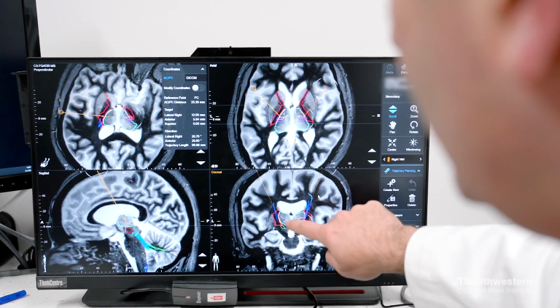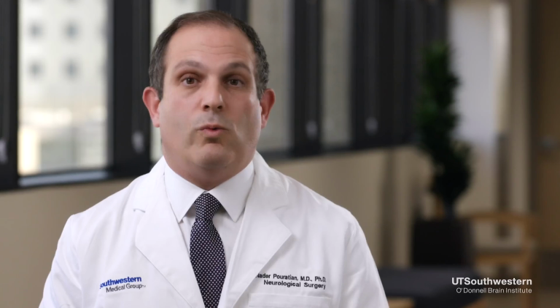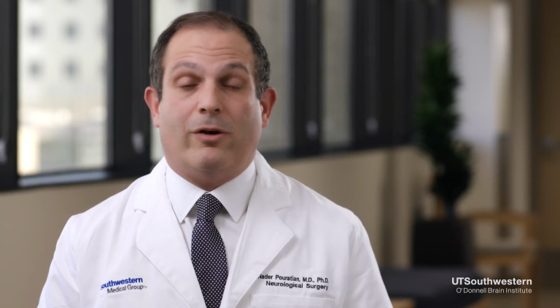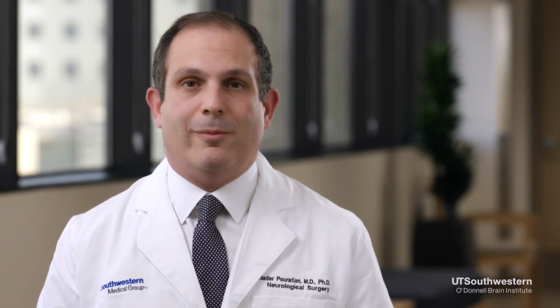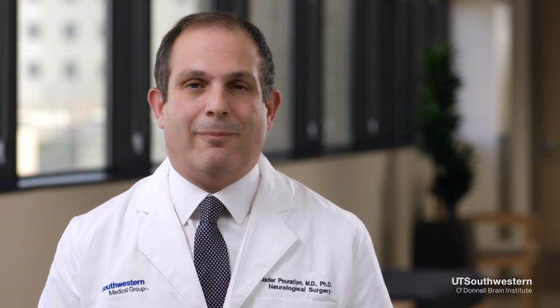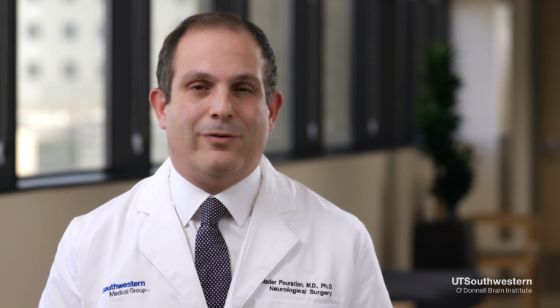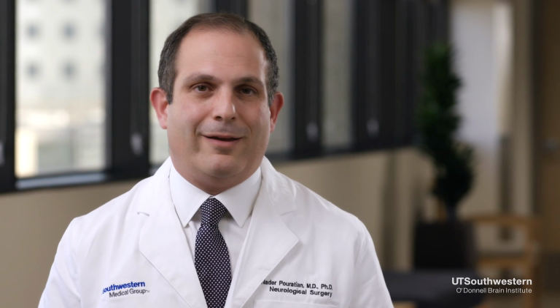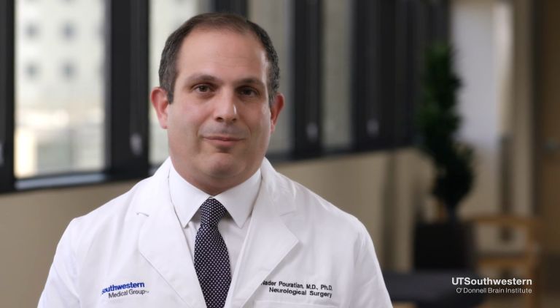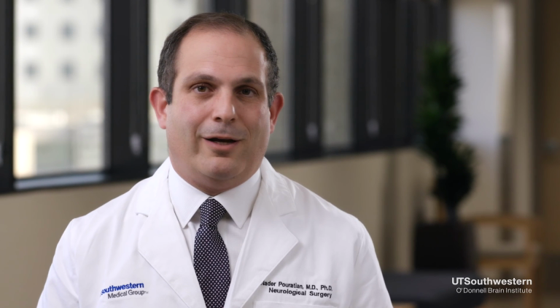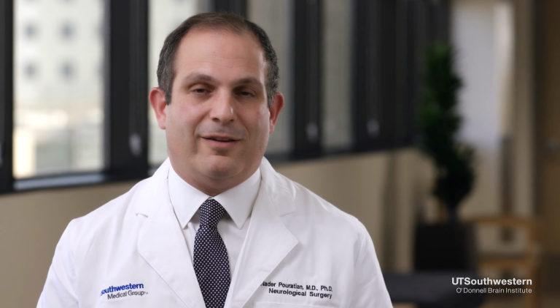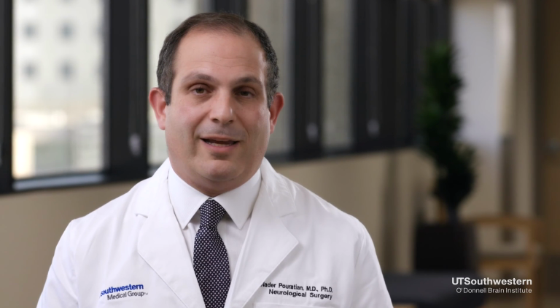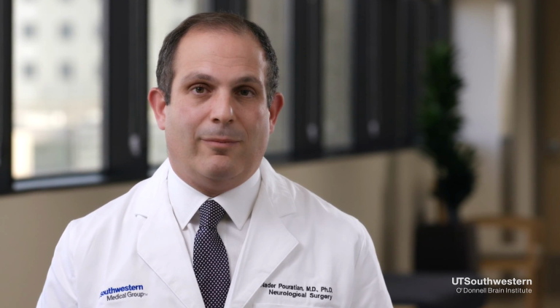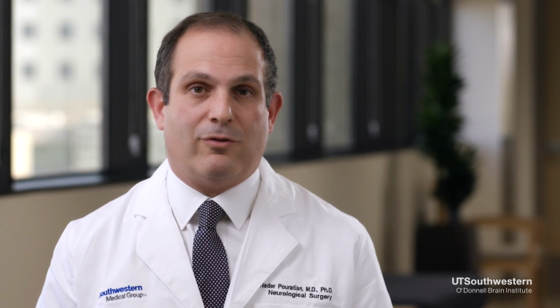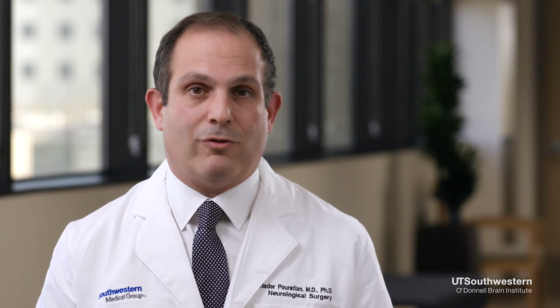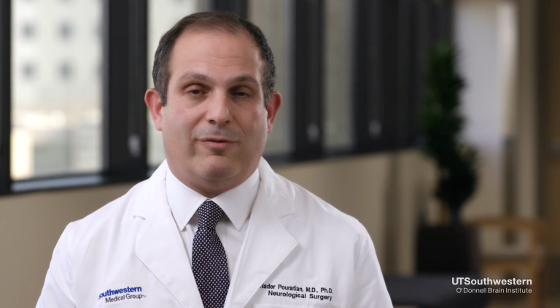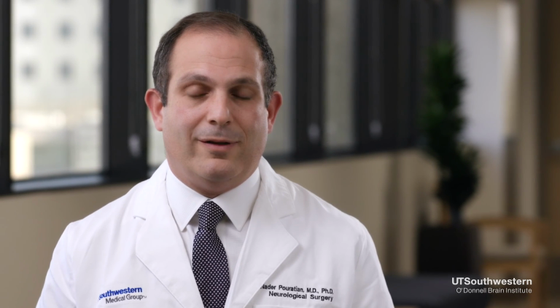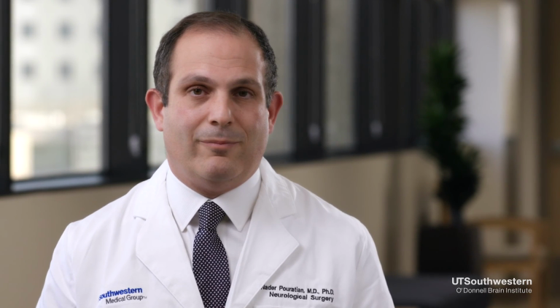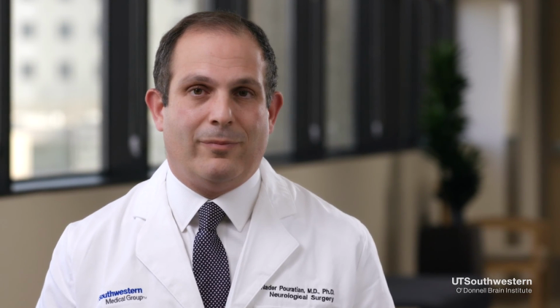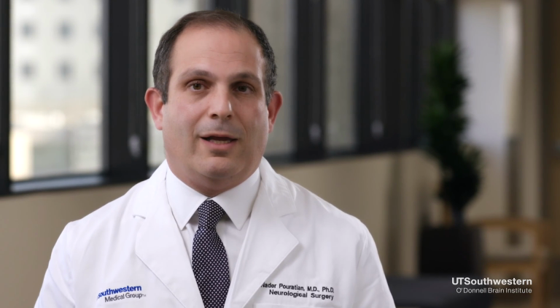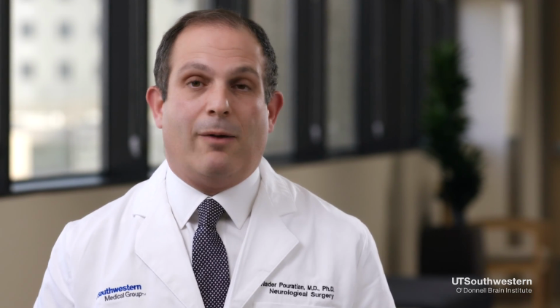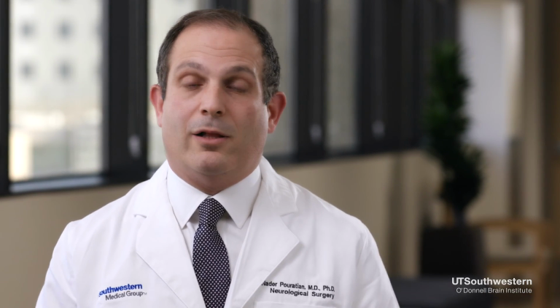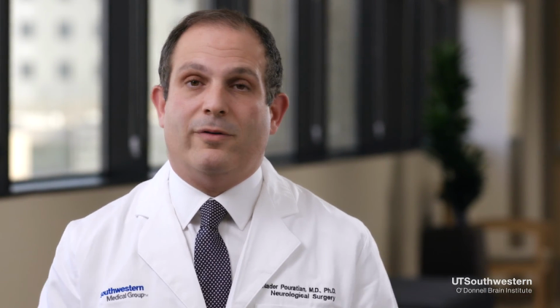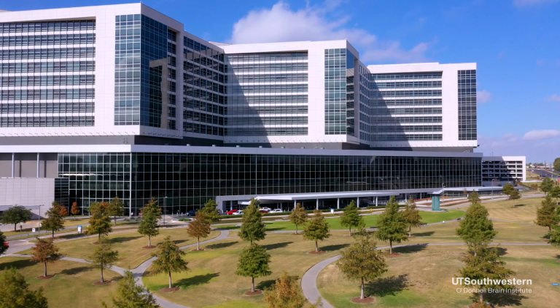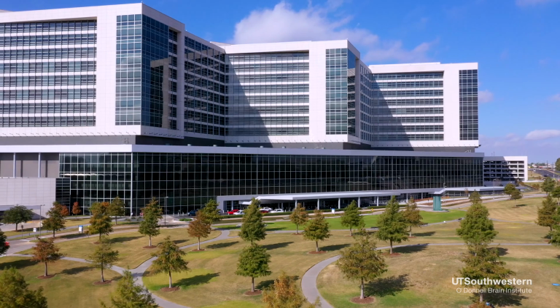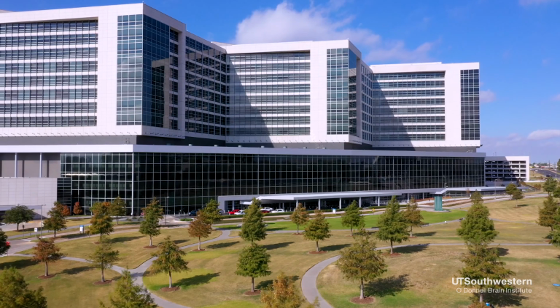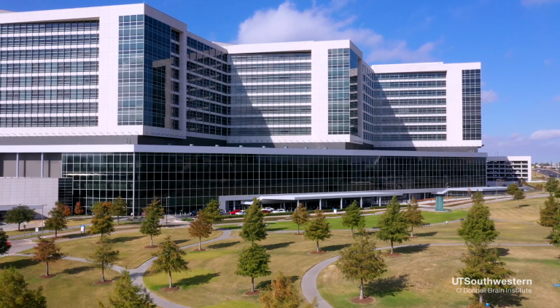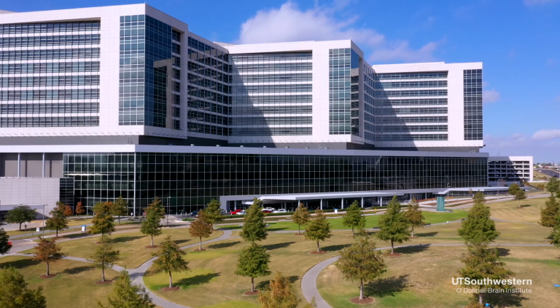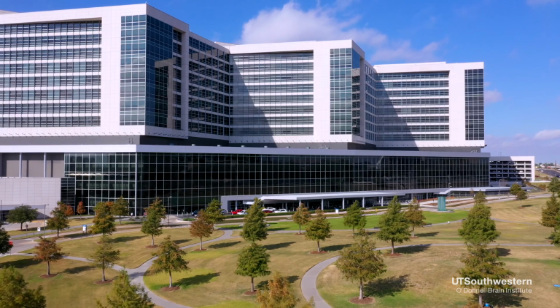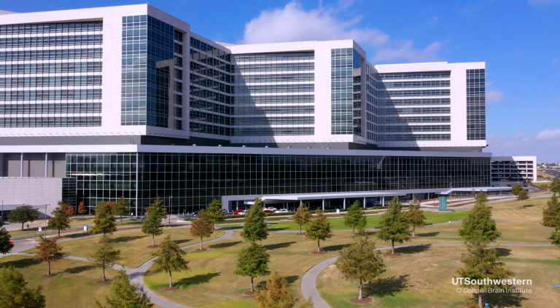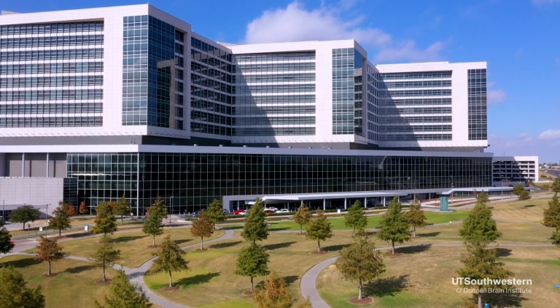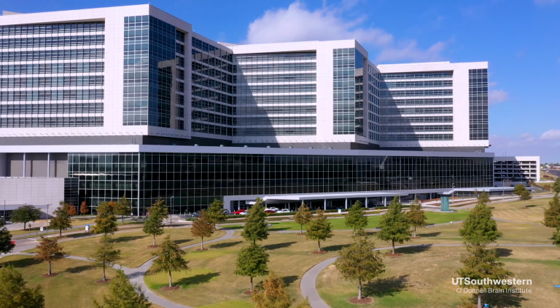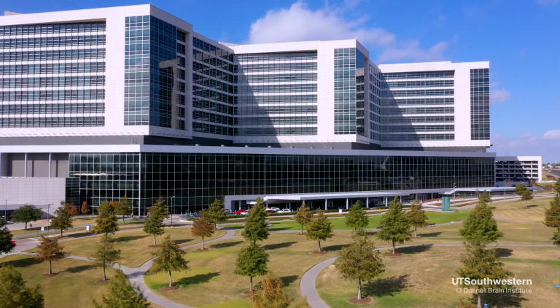We generally implant both sides of the brain on the same surgical visit, then close things up, and it's an overnight stay in the hospital.